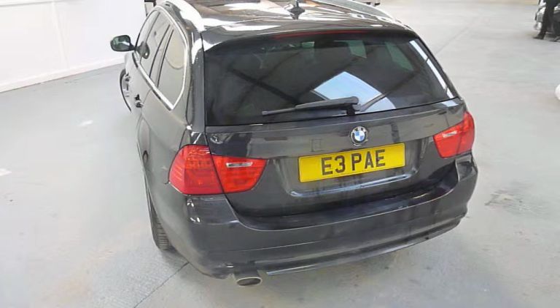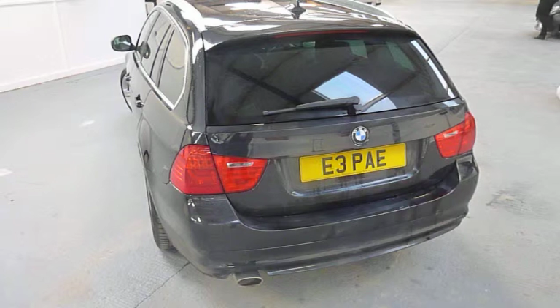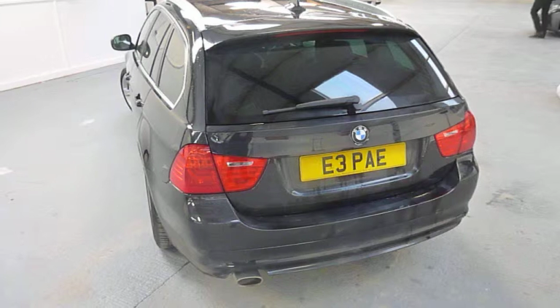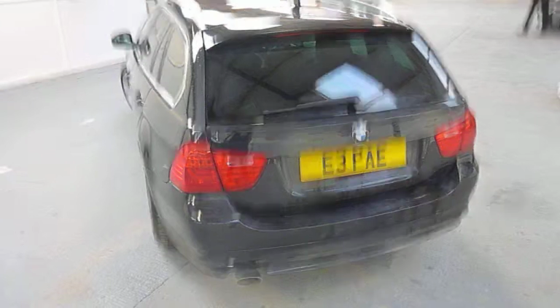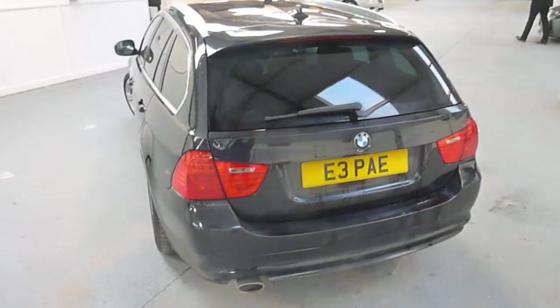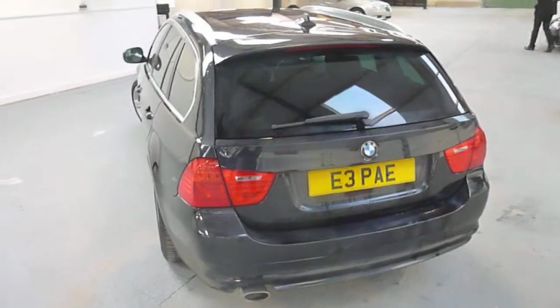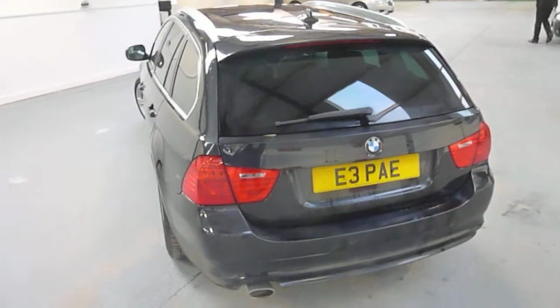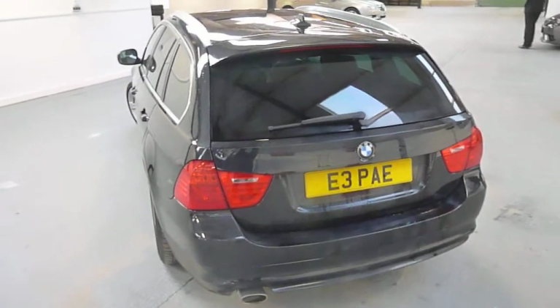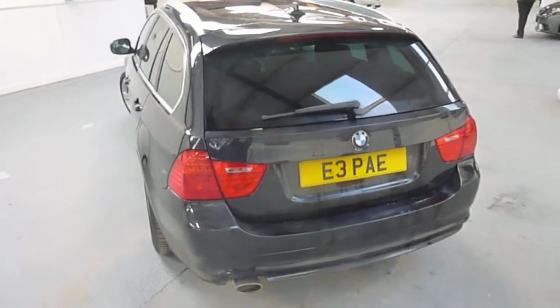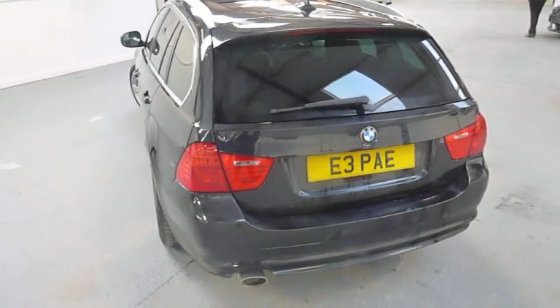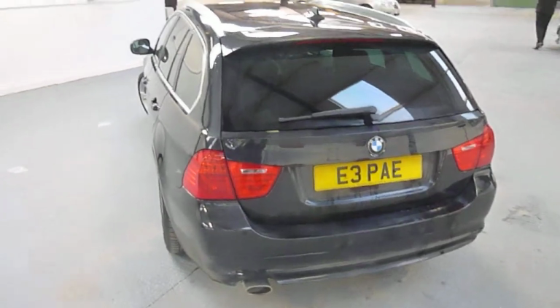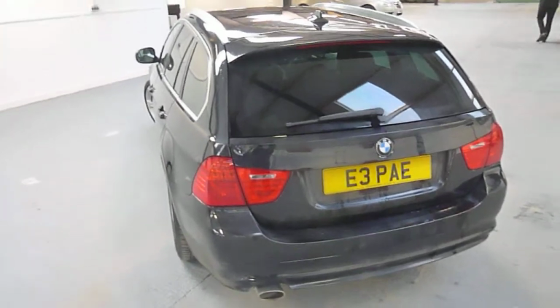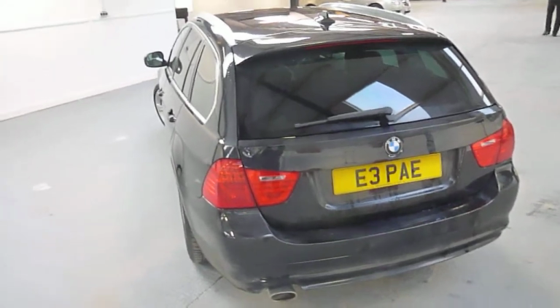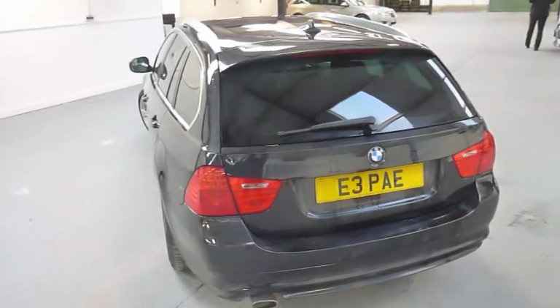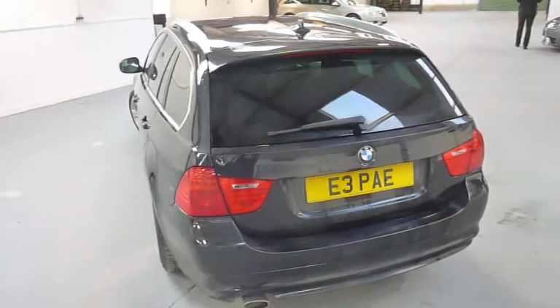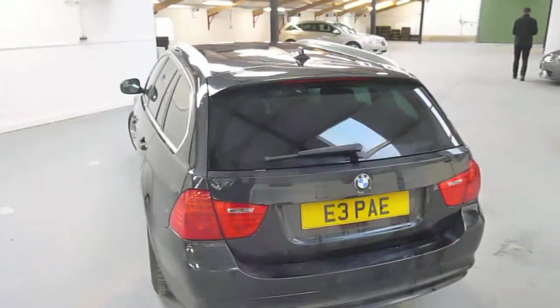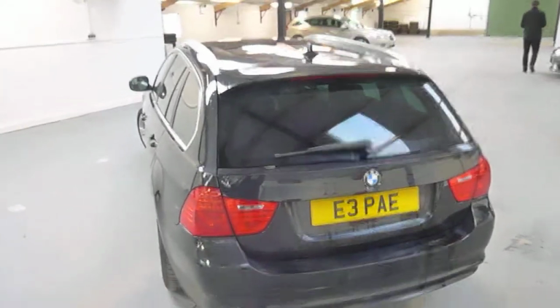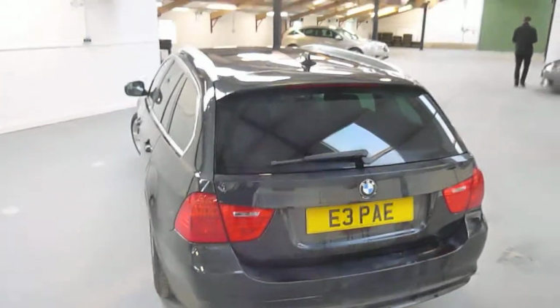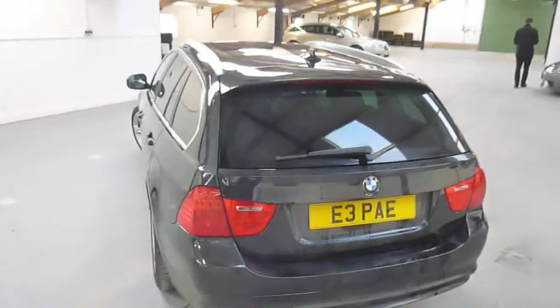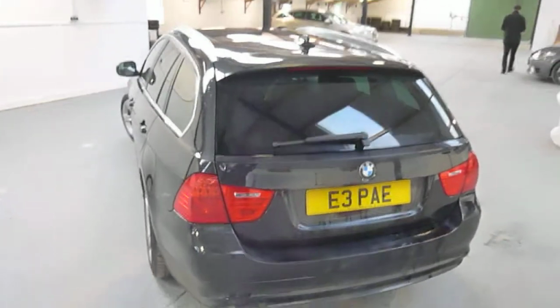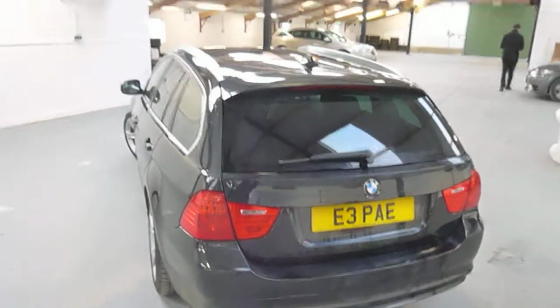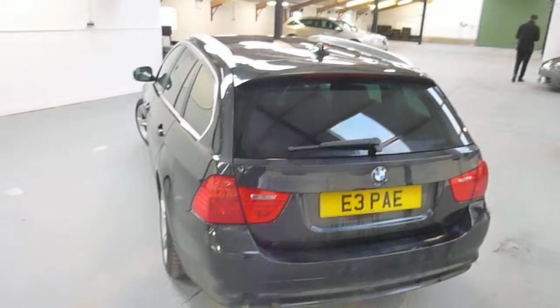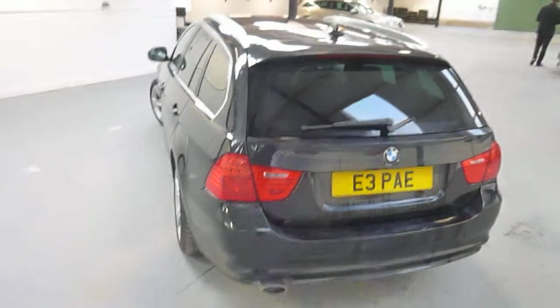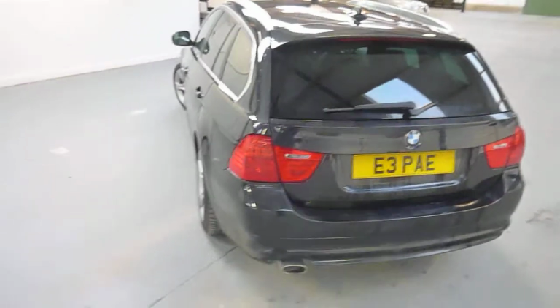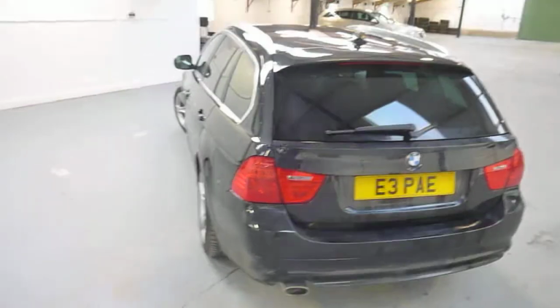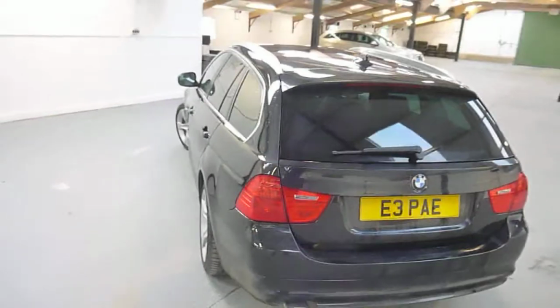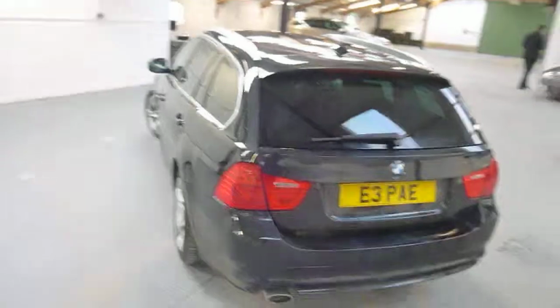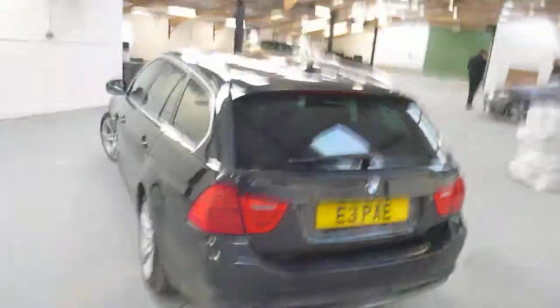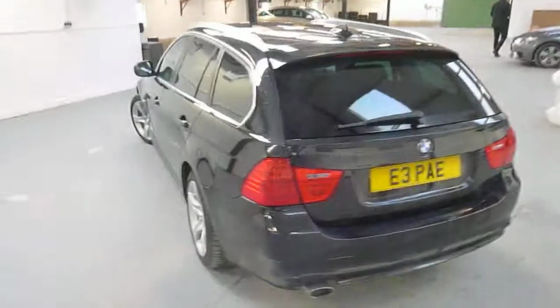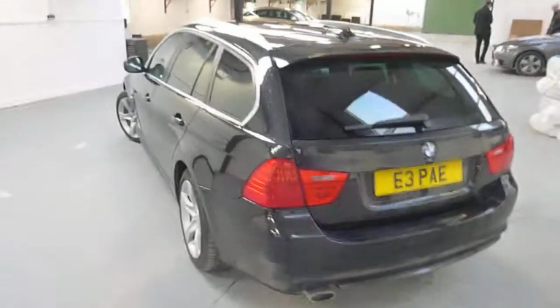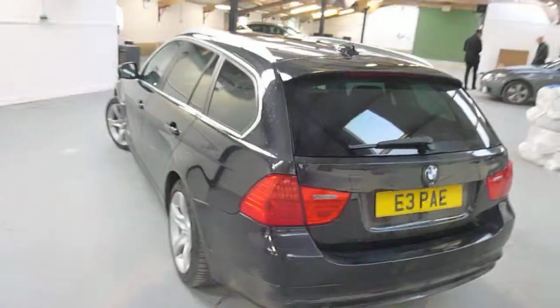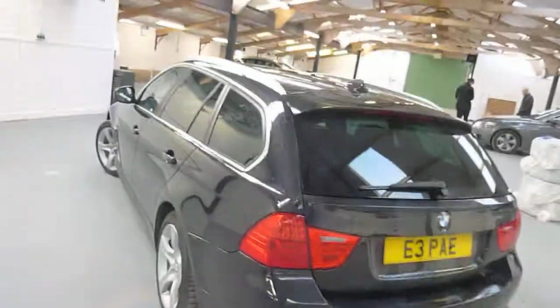Hello, it's Nick at Mercedes Harrogate. We've got a BMW 3 Series Estate. We'll have a wander around.